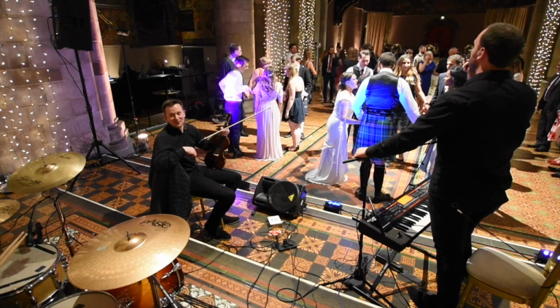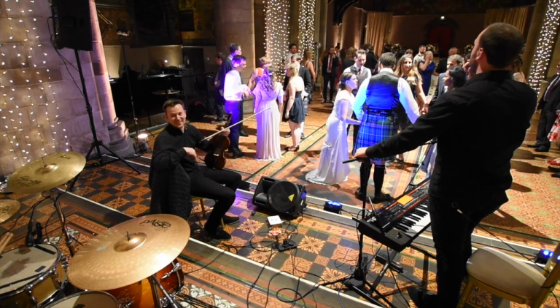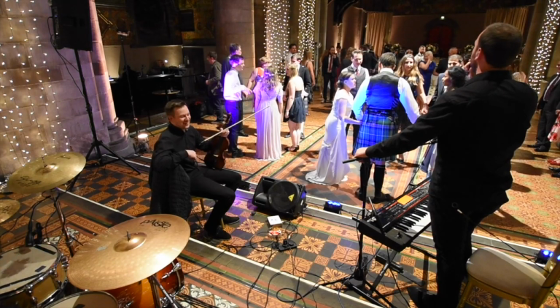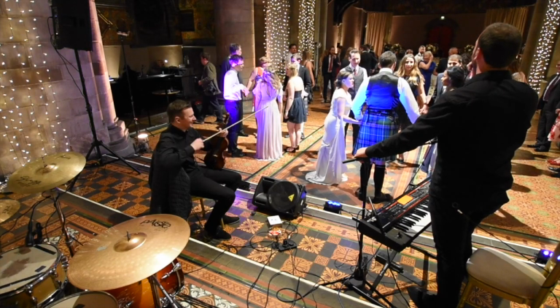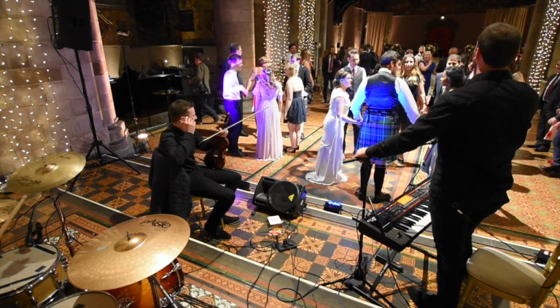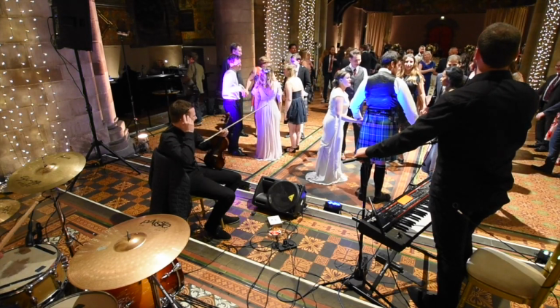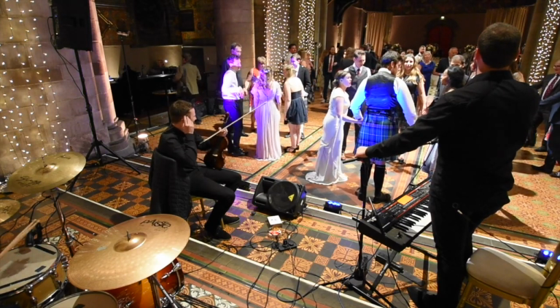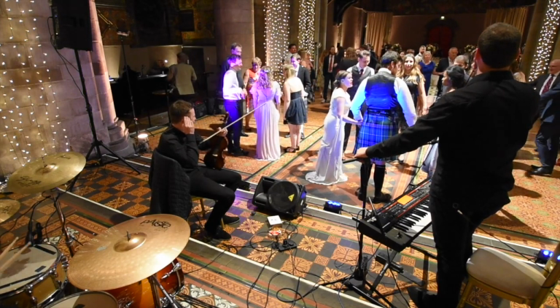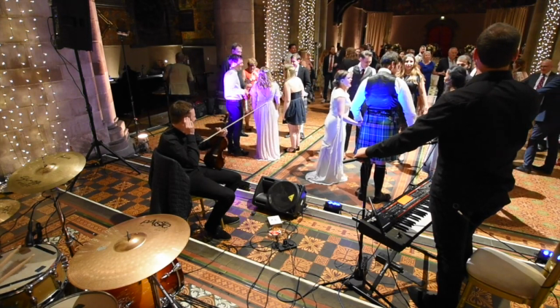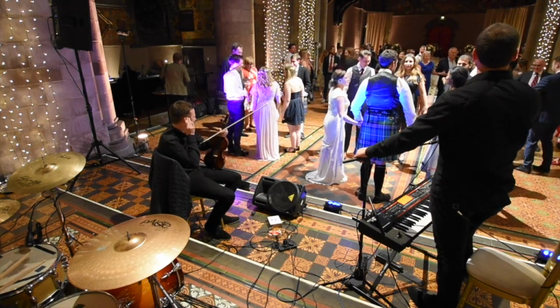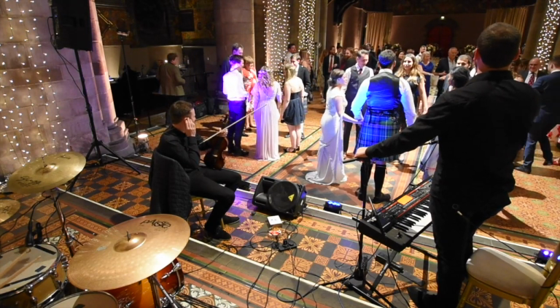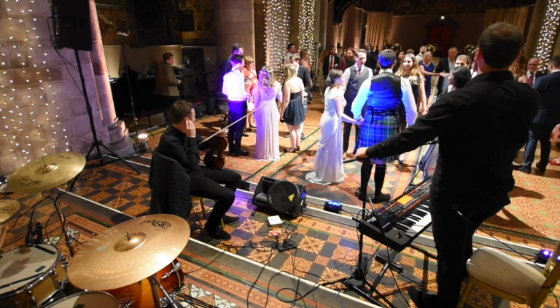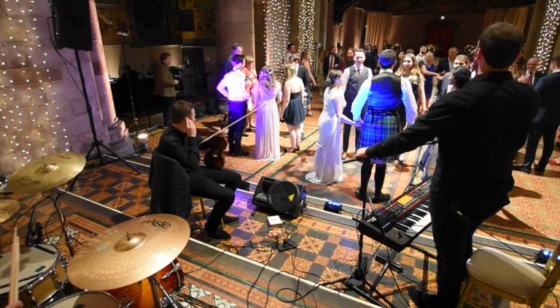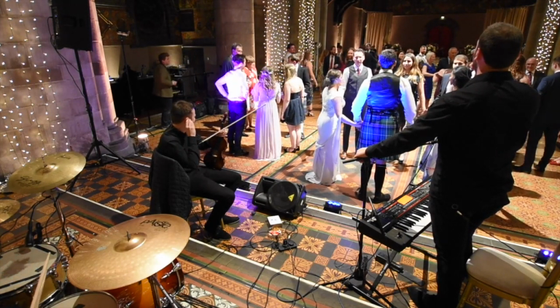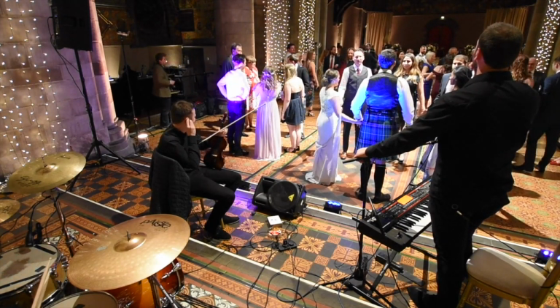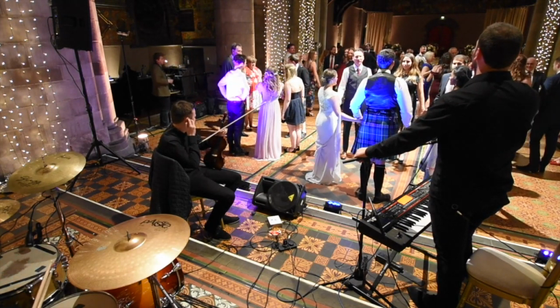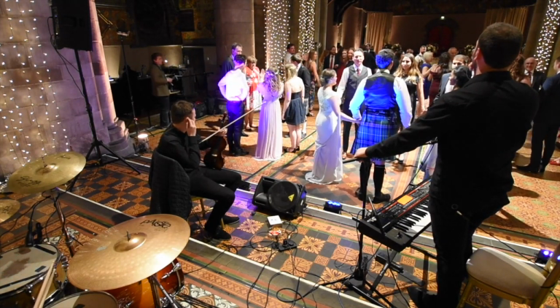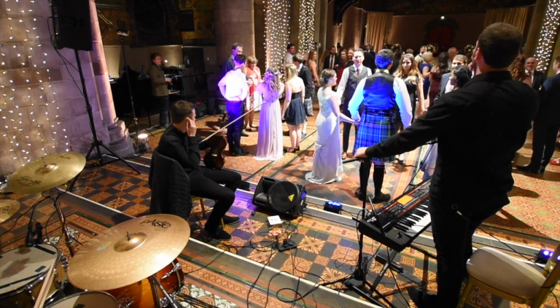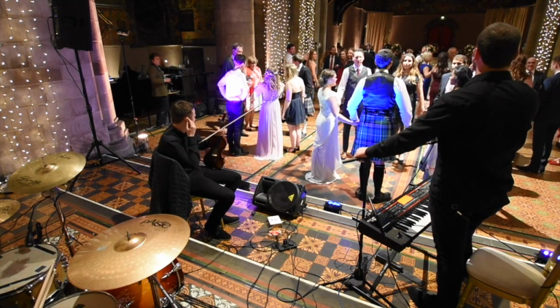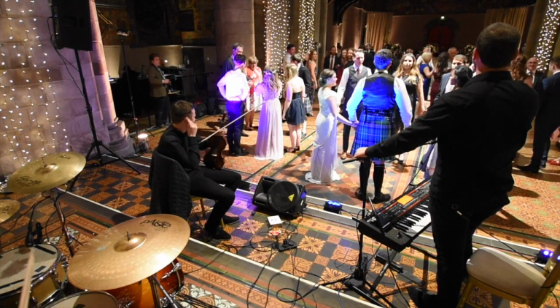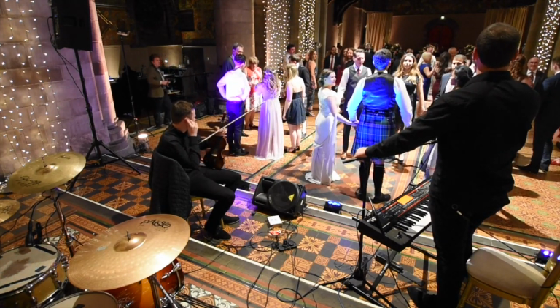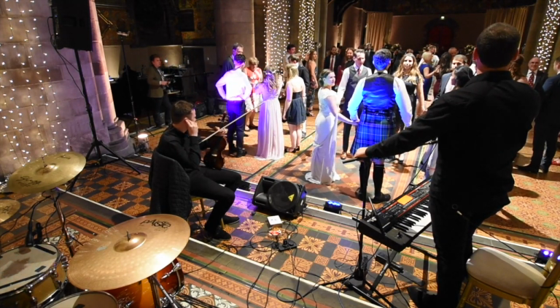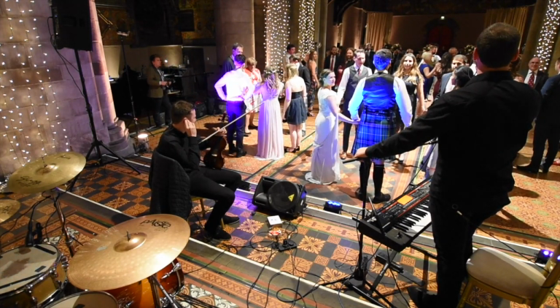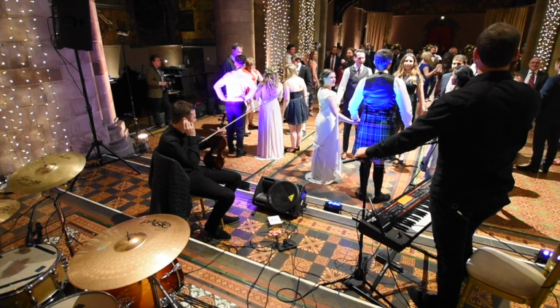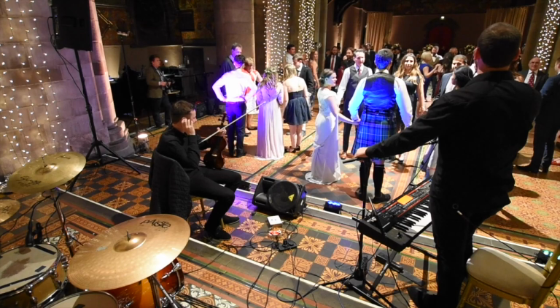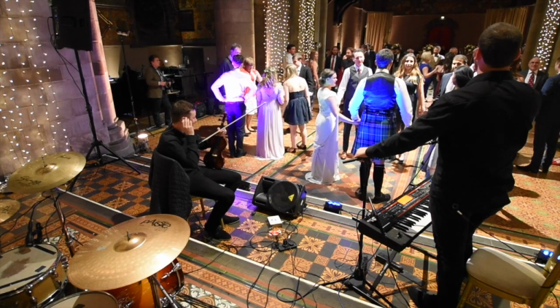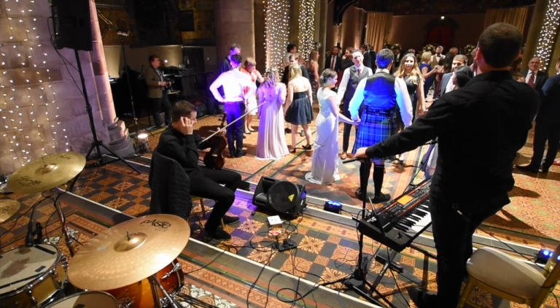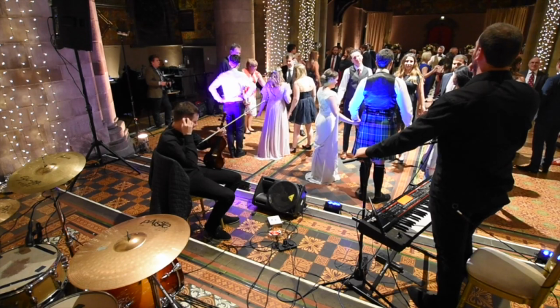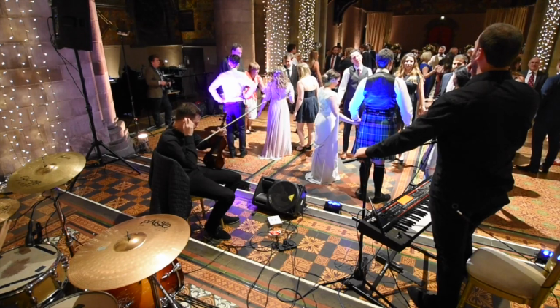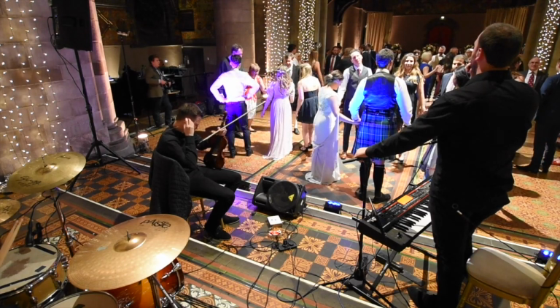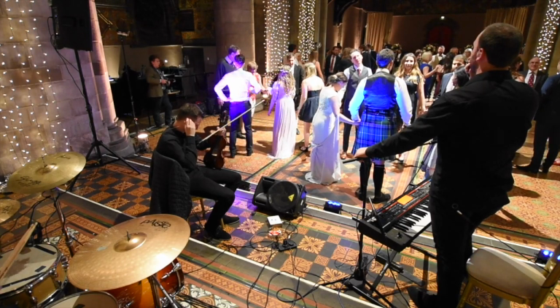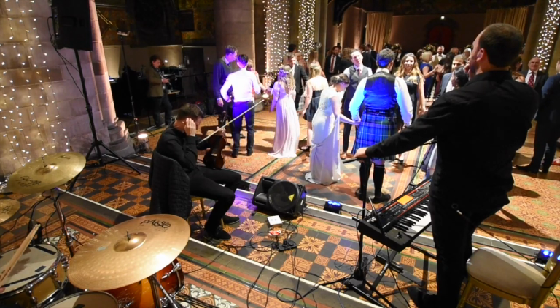Okay, excellent! So join hands in your set of six. This is the very beginning of the dance. You're in your circle.